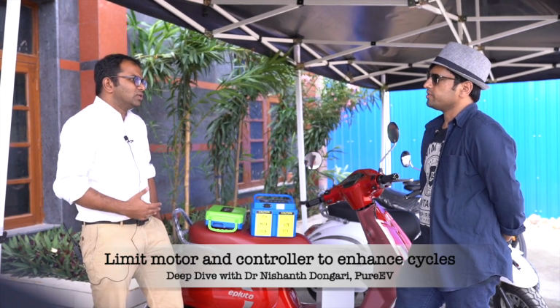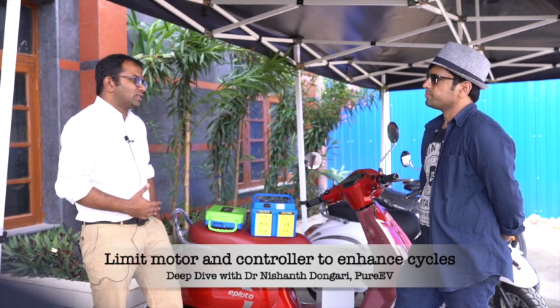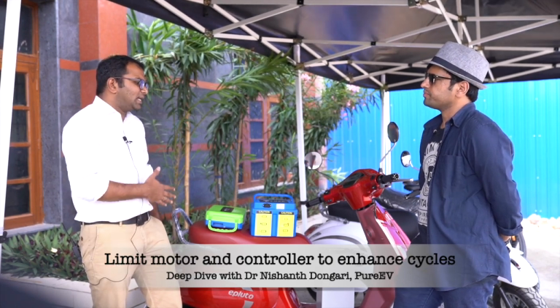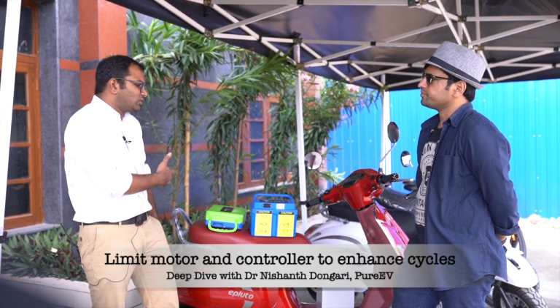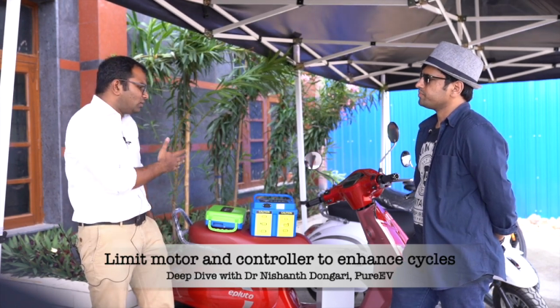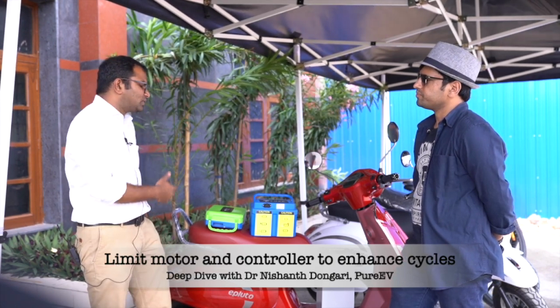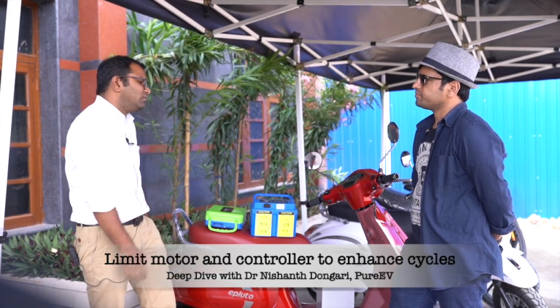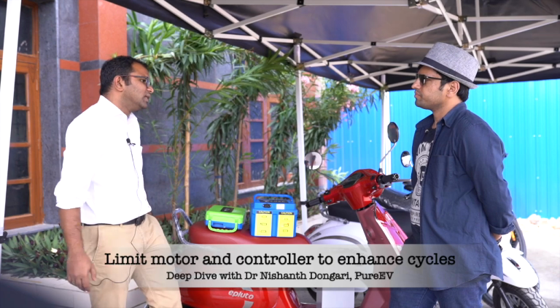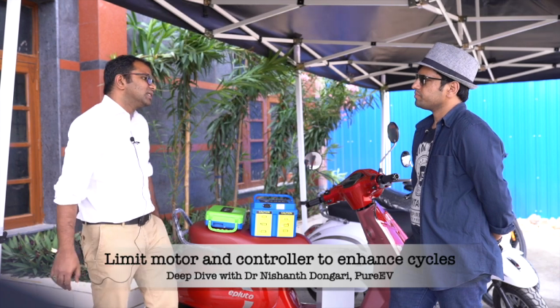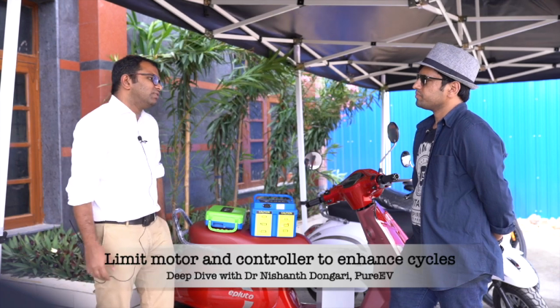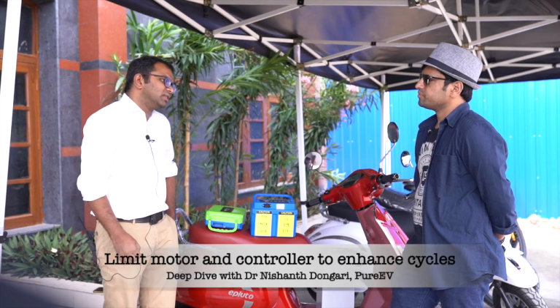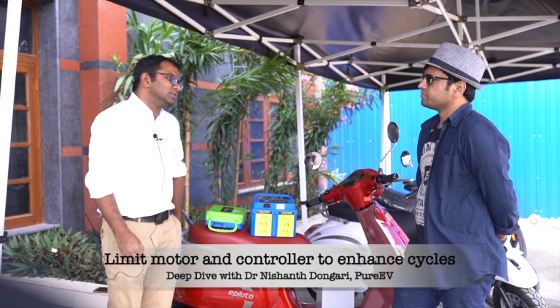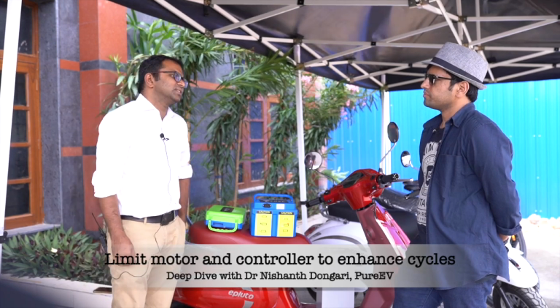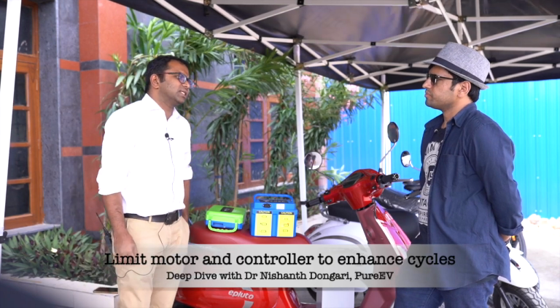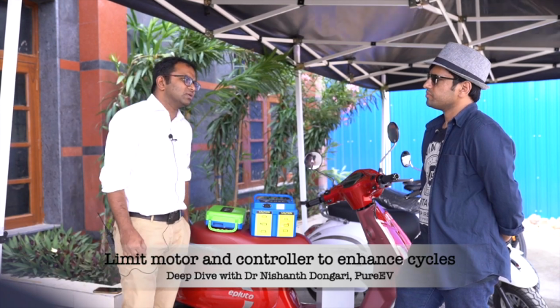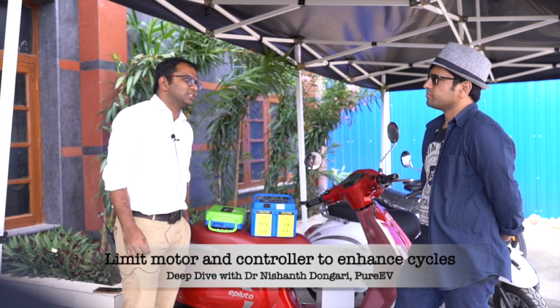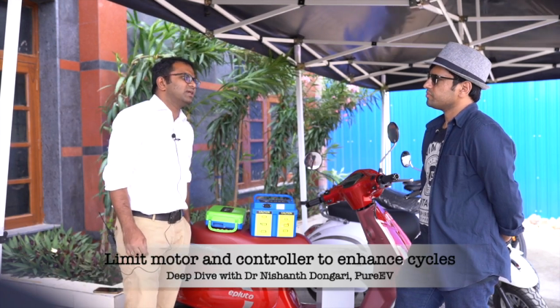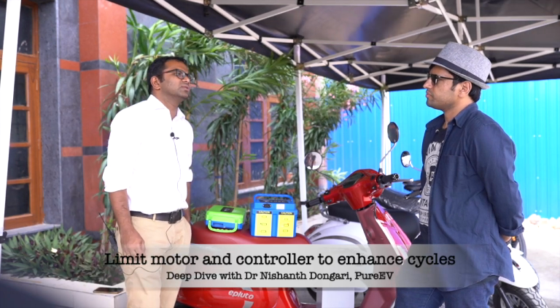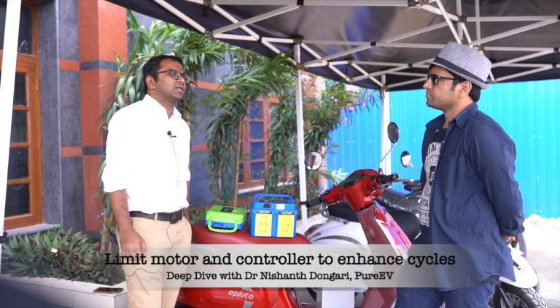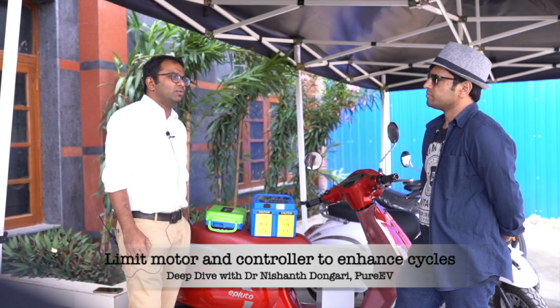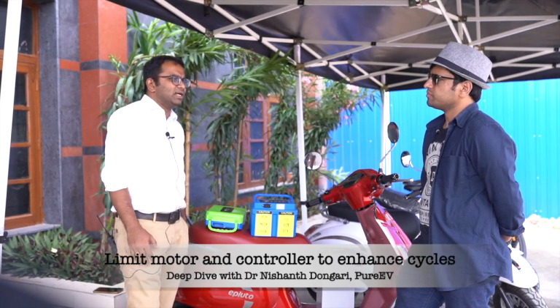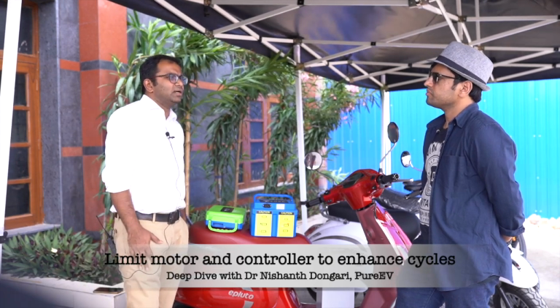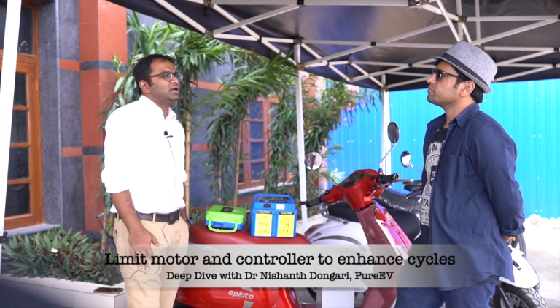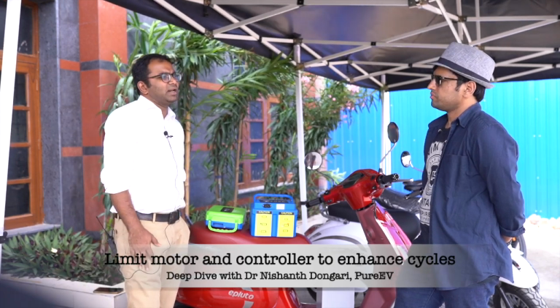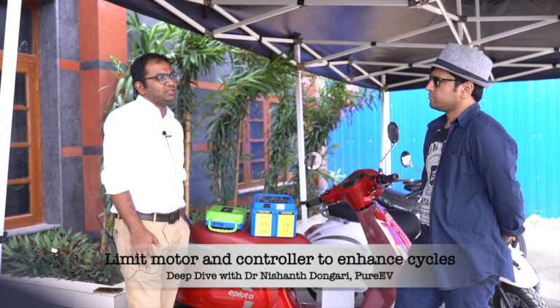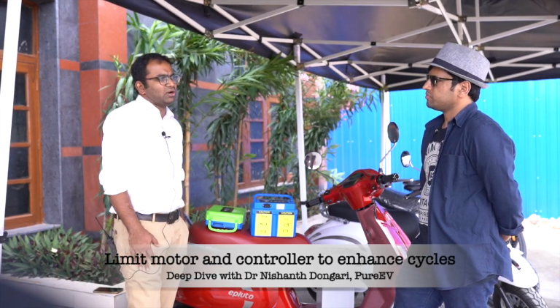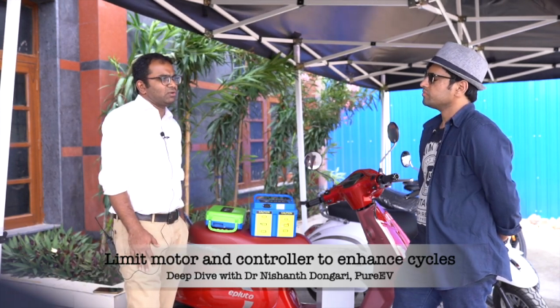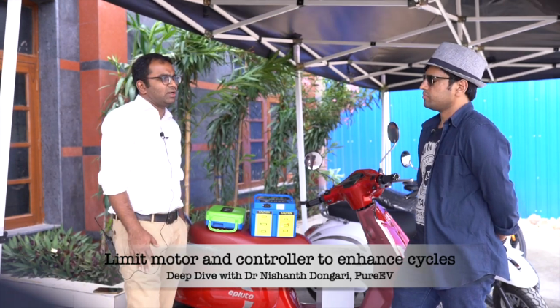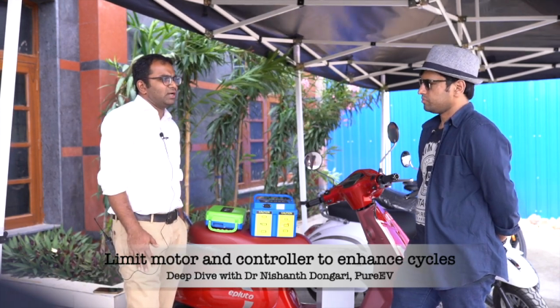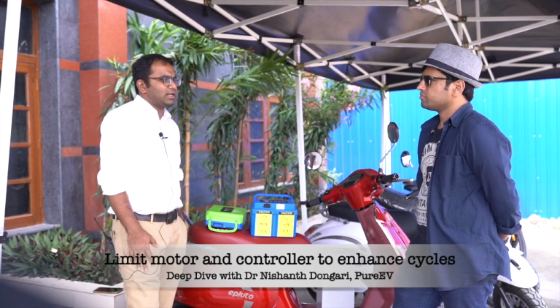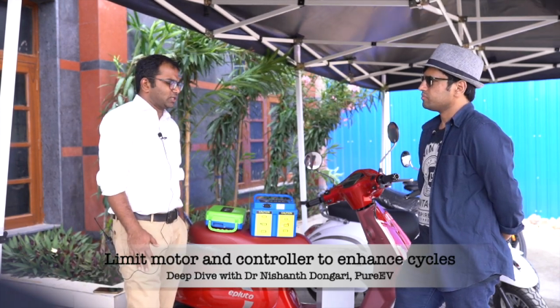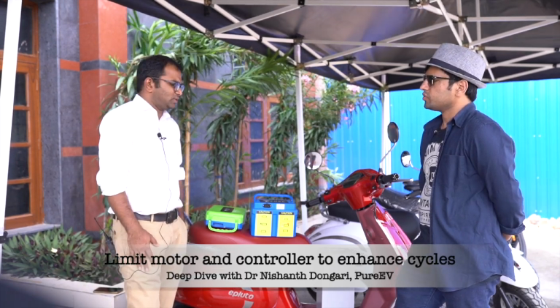That is almost giving us 50,000 to 70,000 kilometer on-road range.